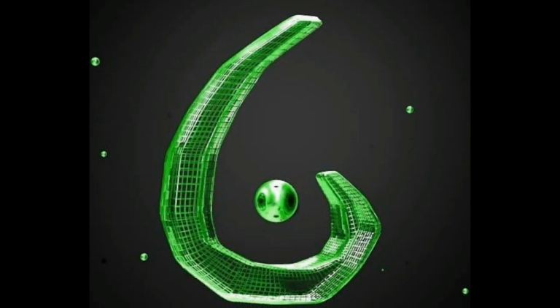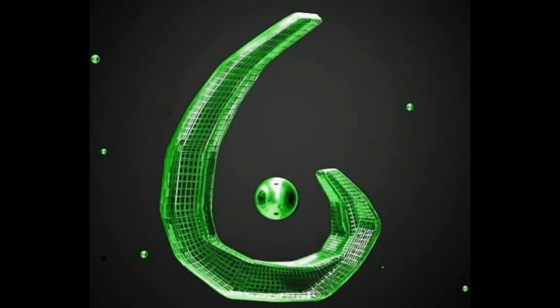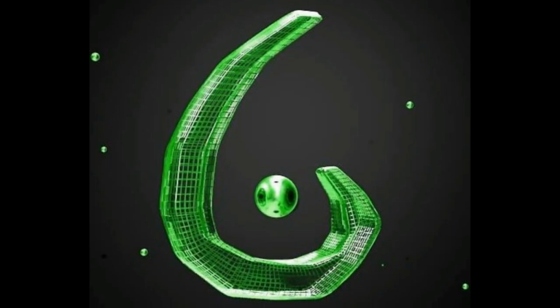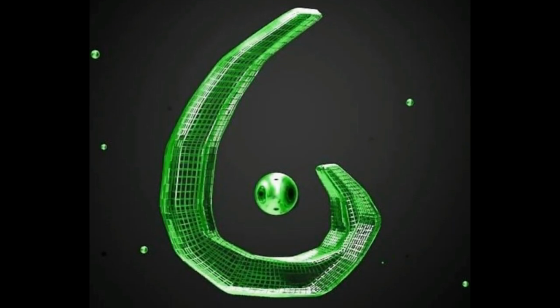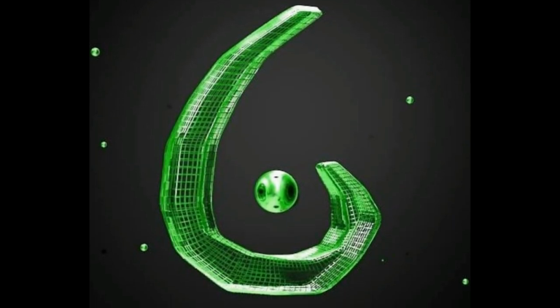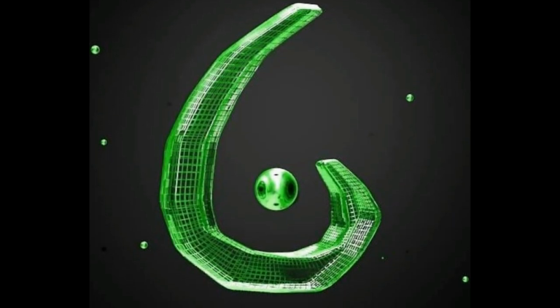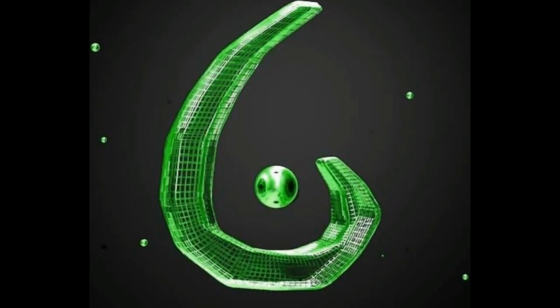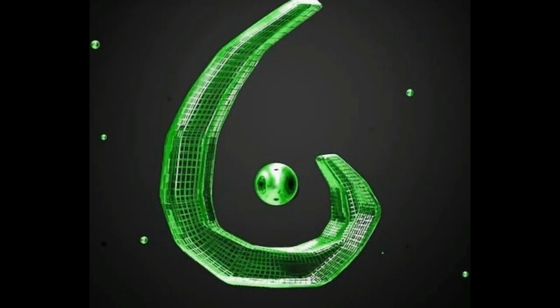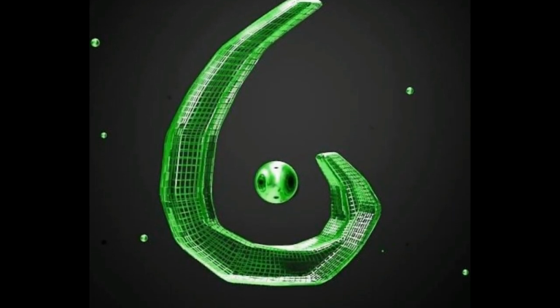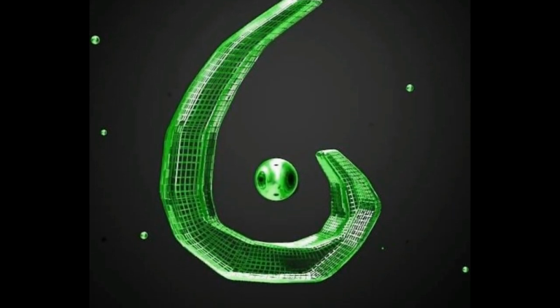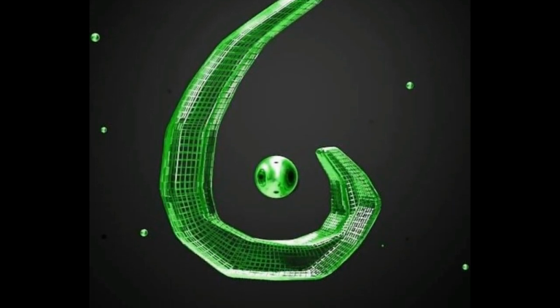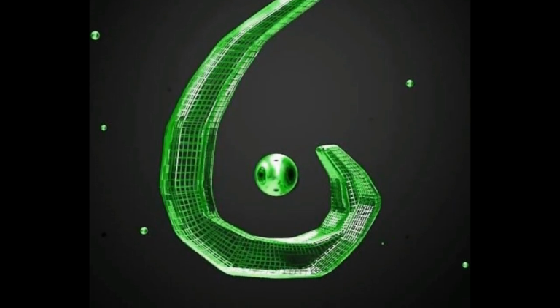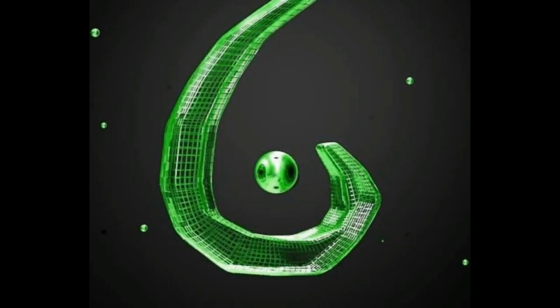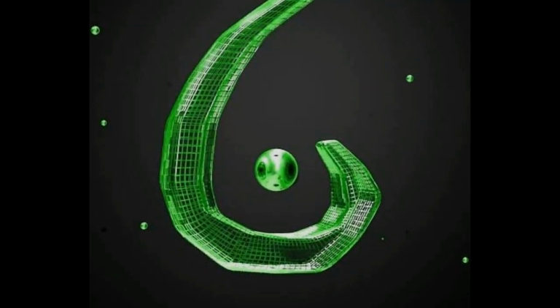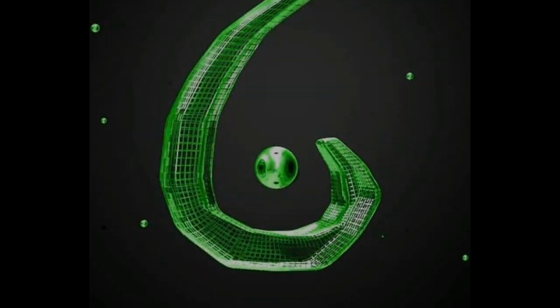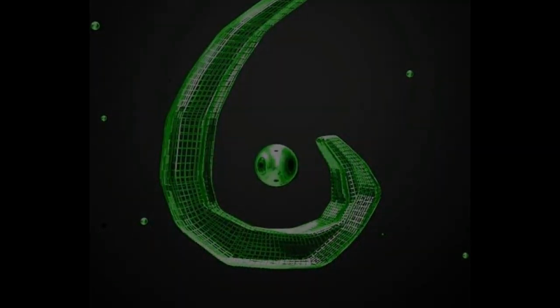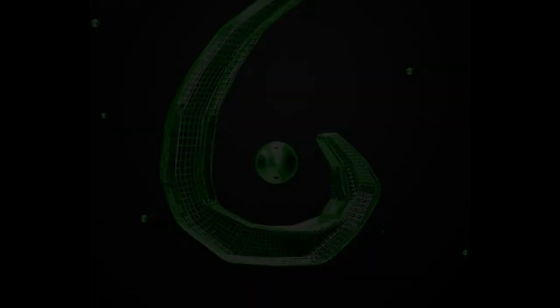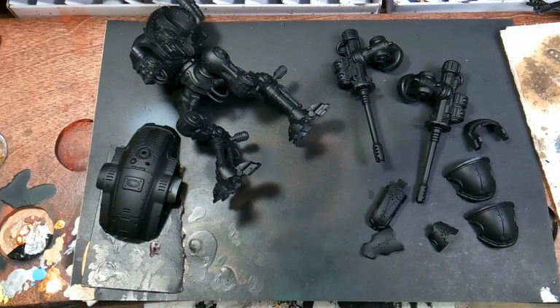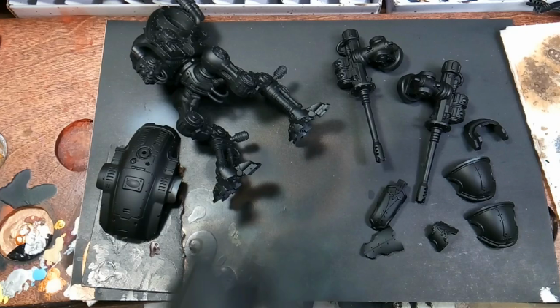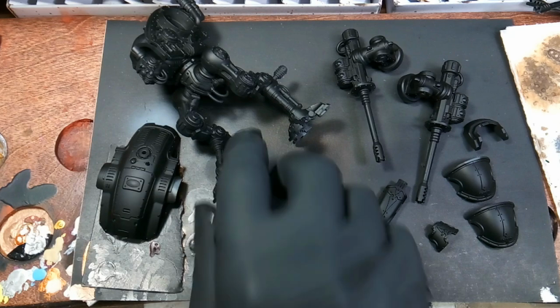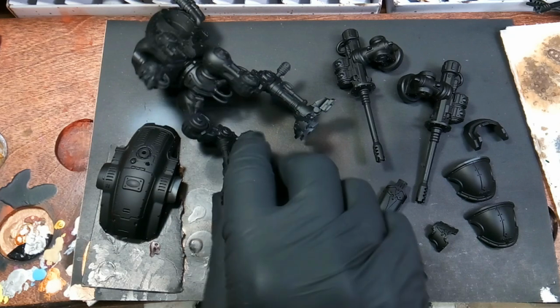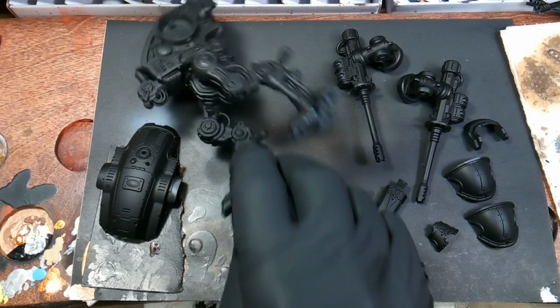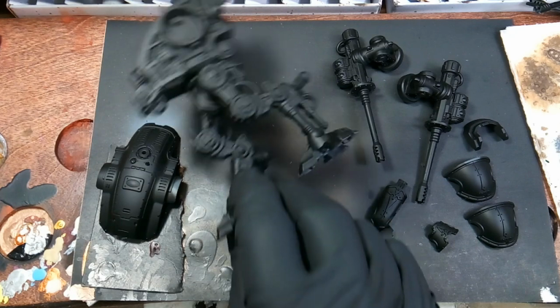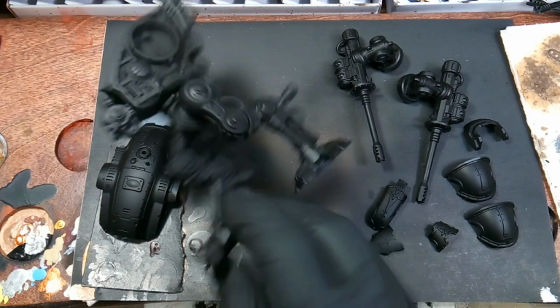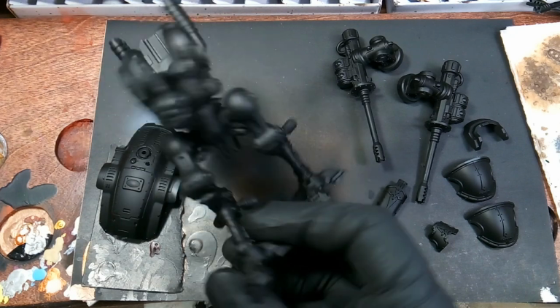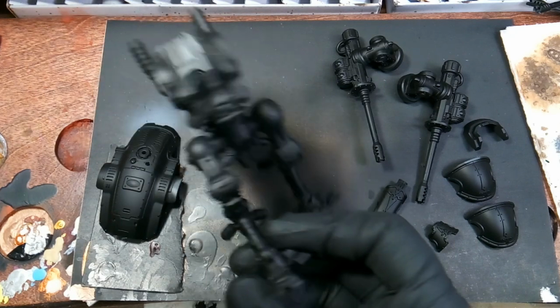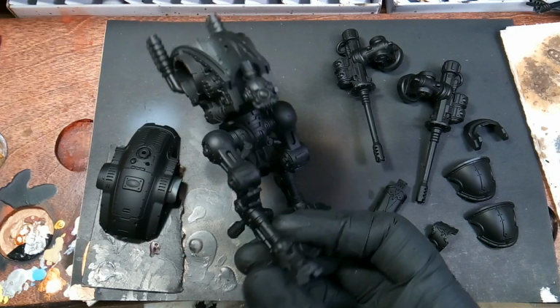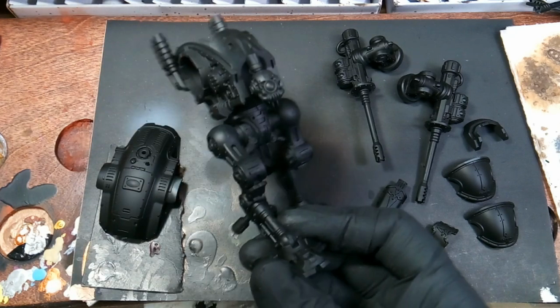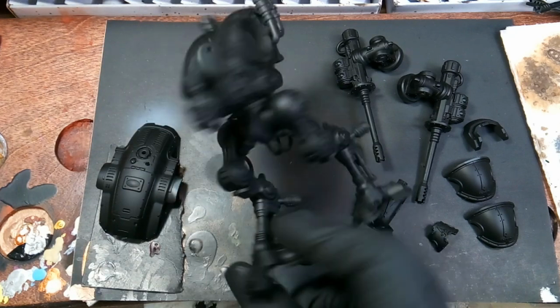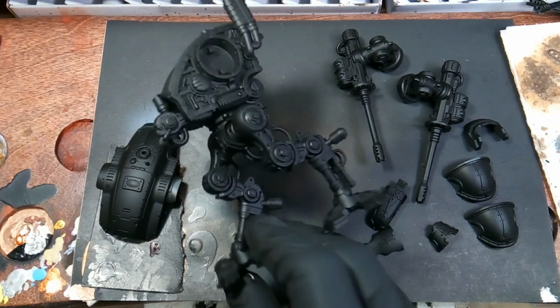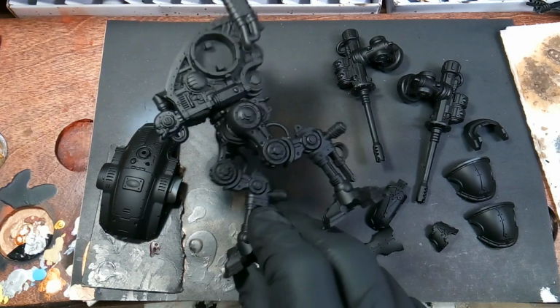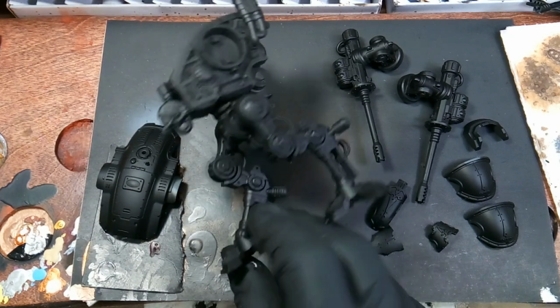Hey guys, welcome back to Verticey Models. Today we'll be painting the Armiger Hellburns.